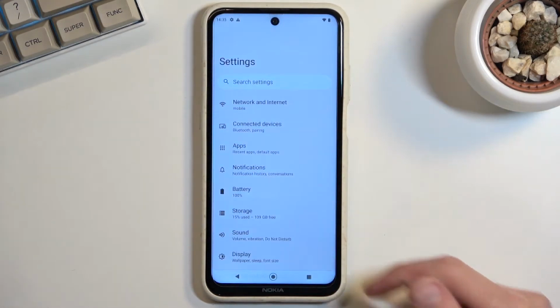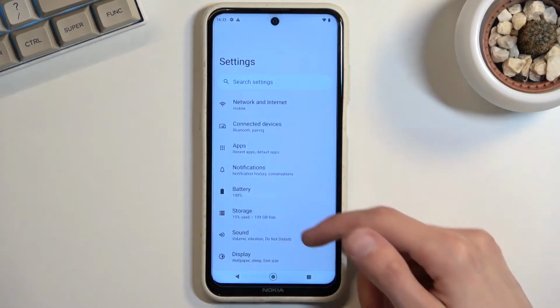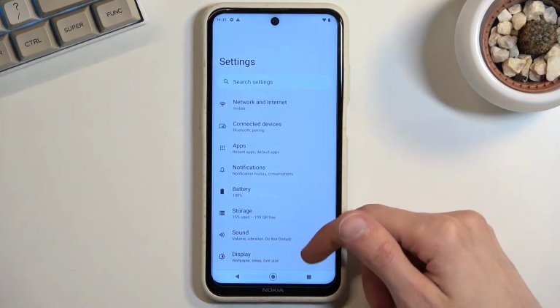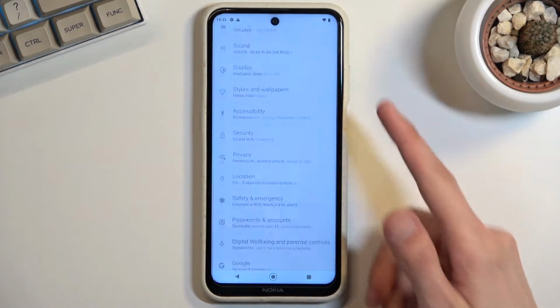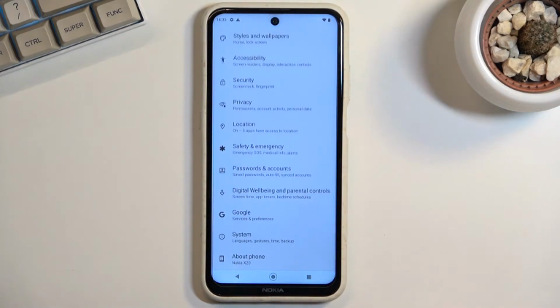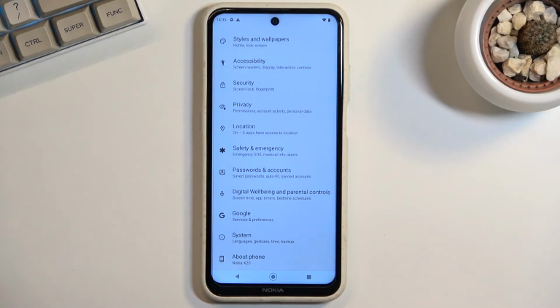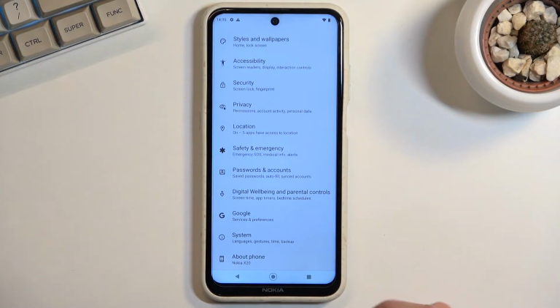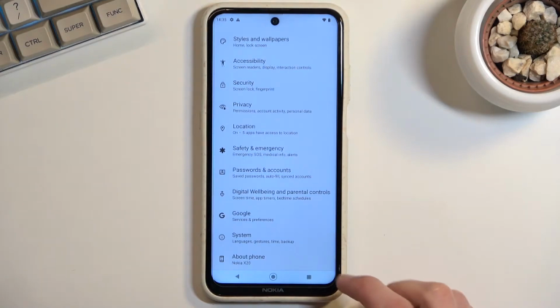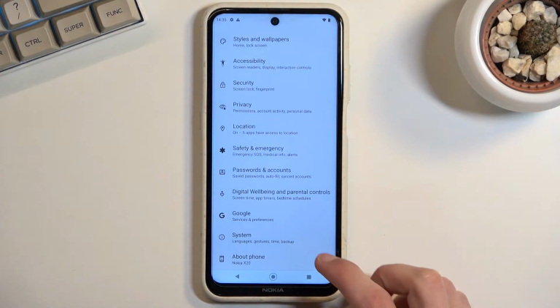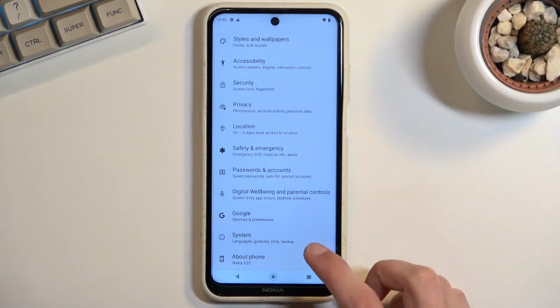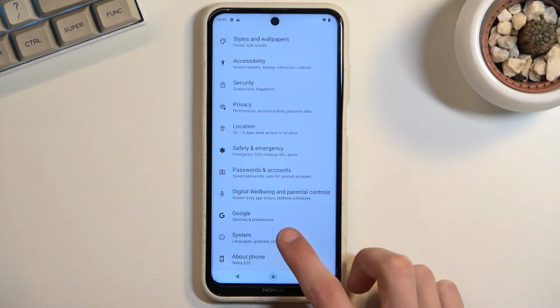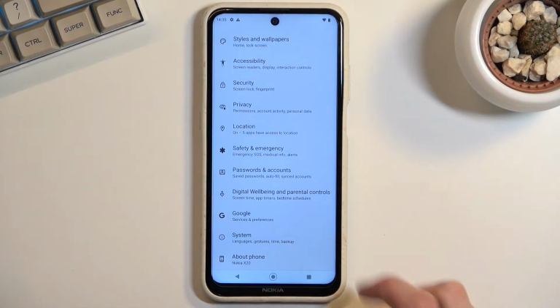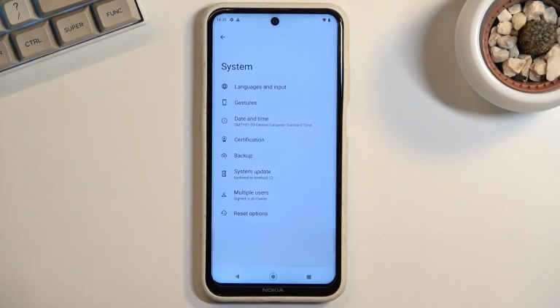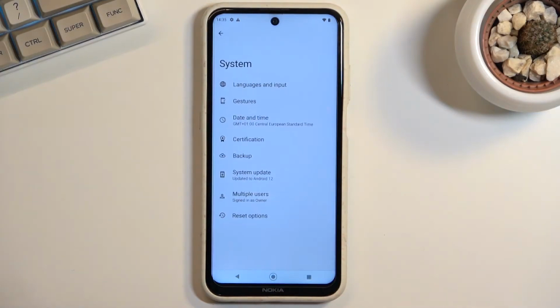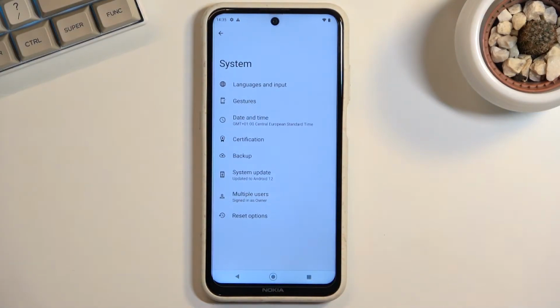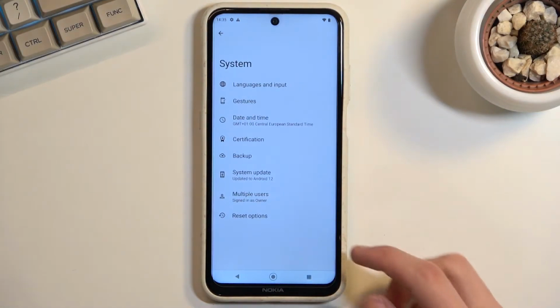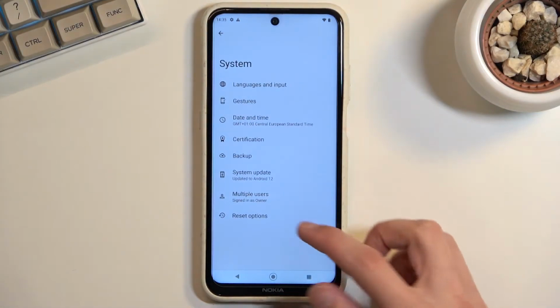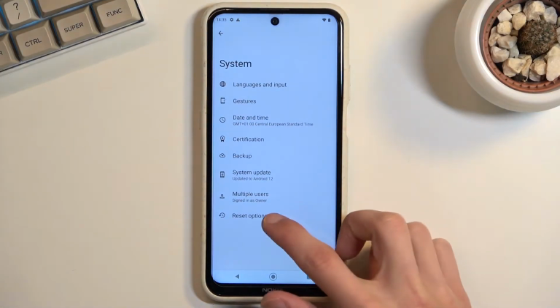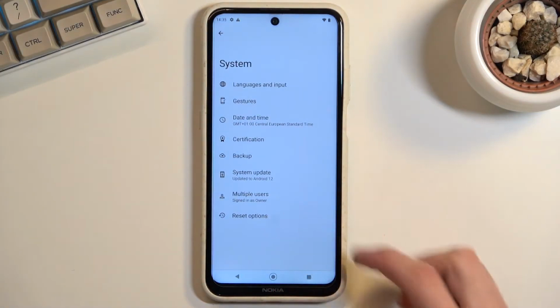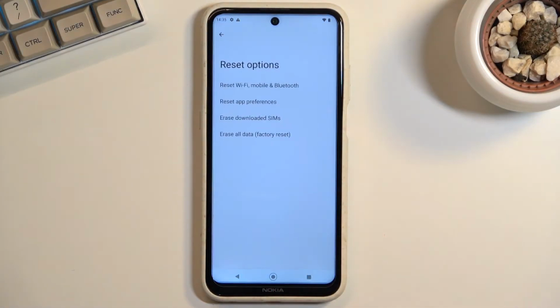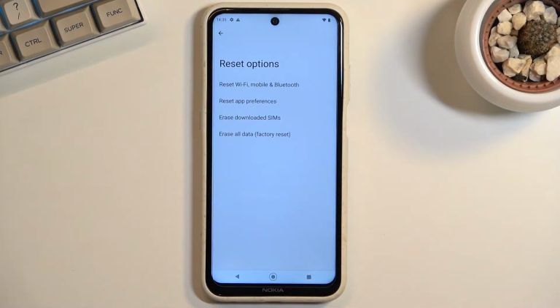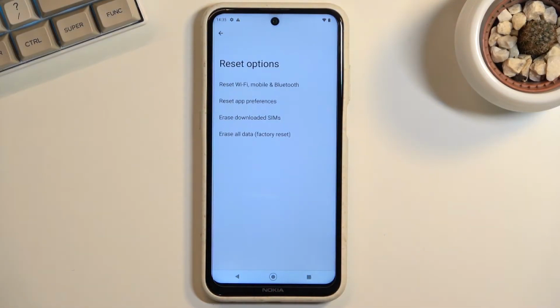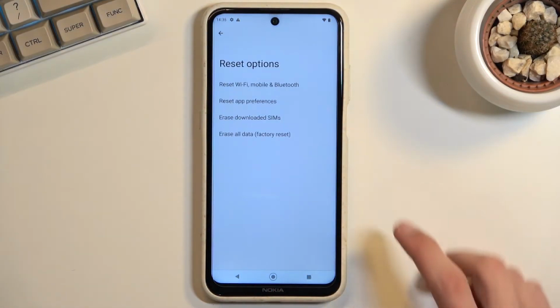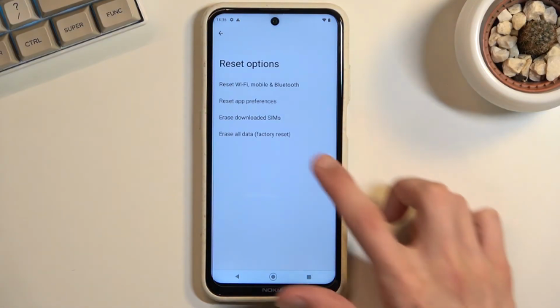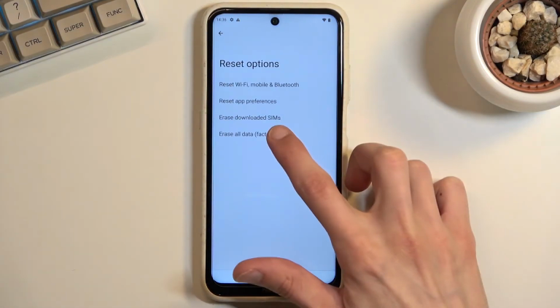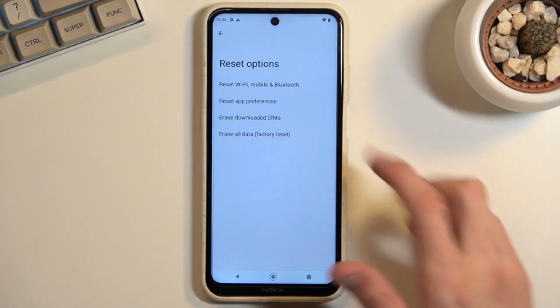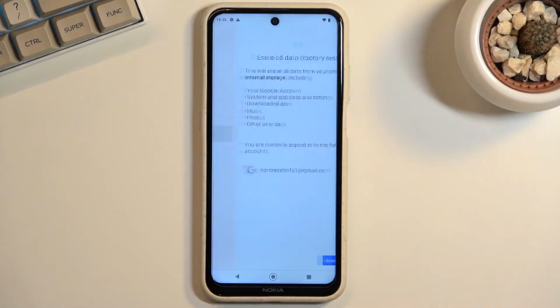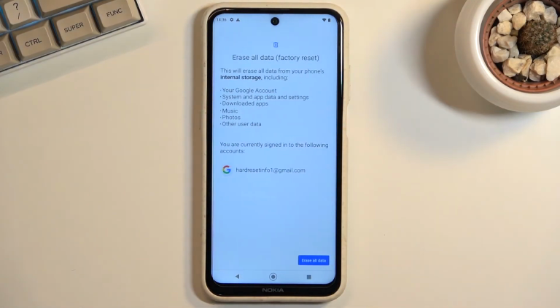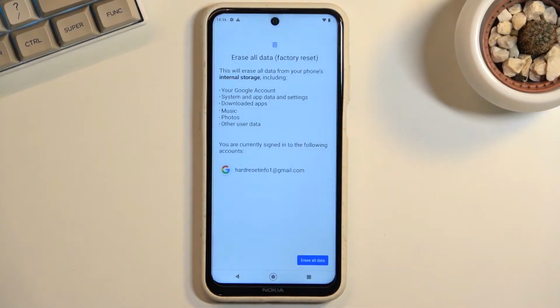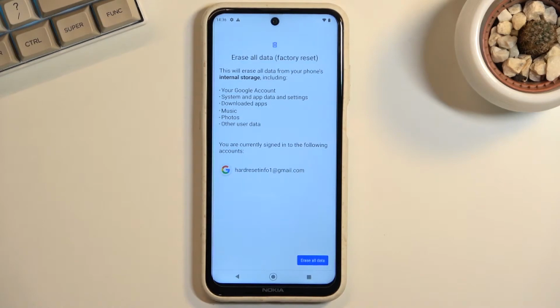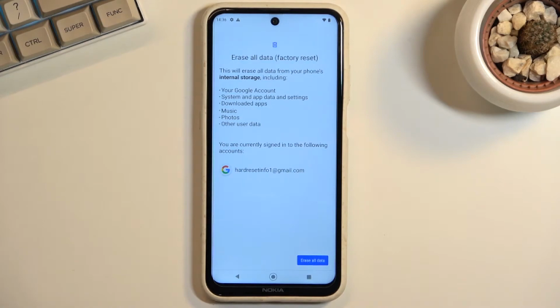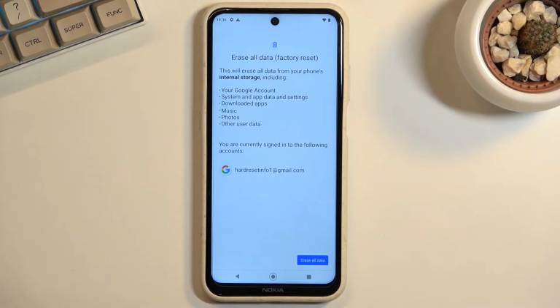From here, scroll all the way down to System, select Reset Options, and choose Erase All Data factory reset.